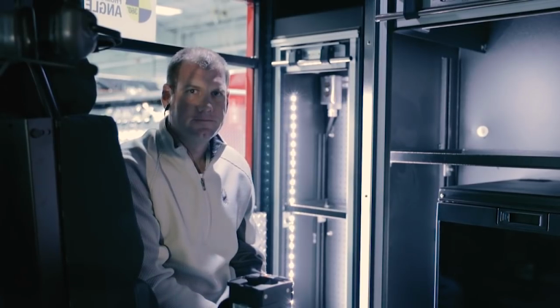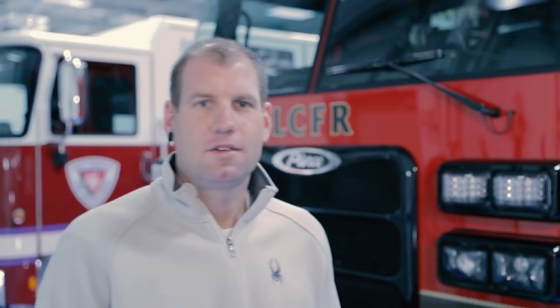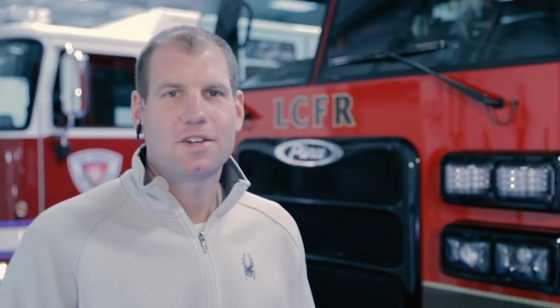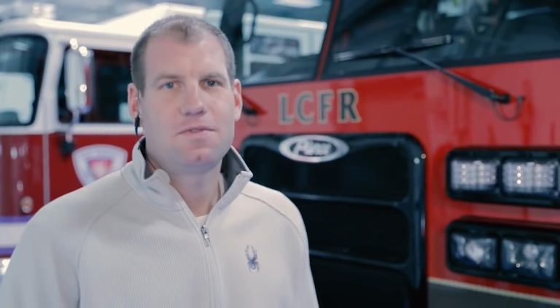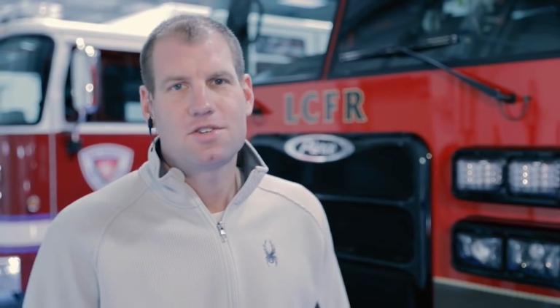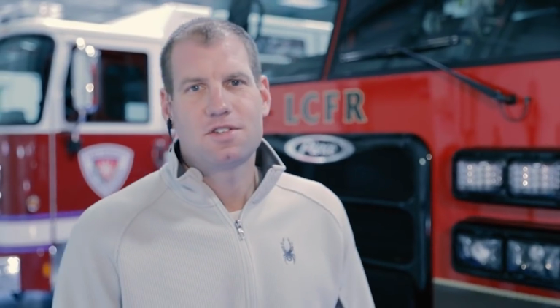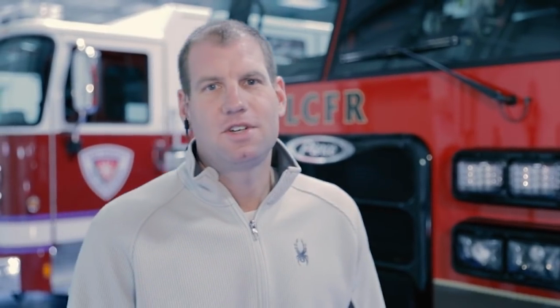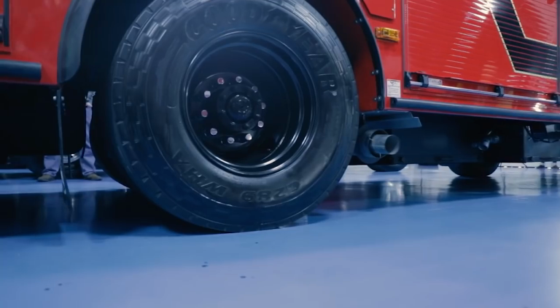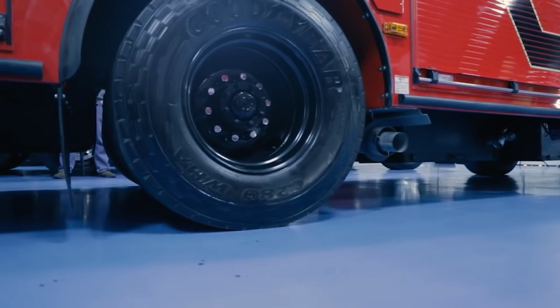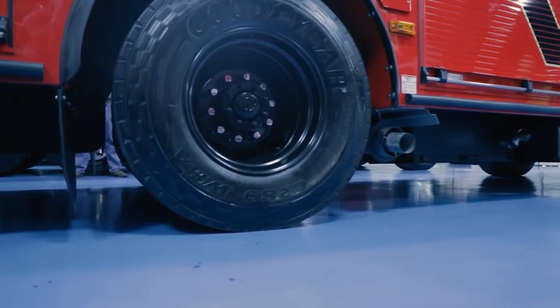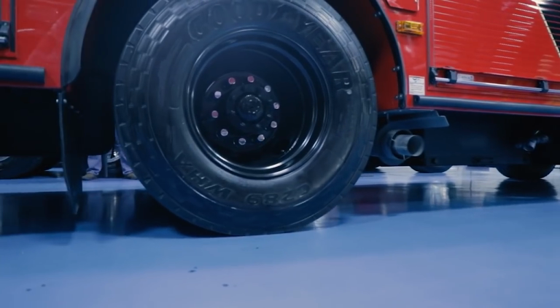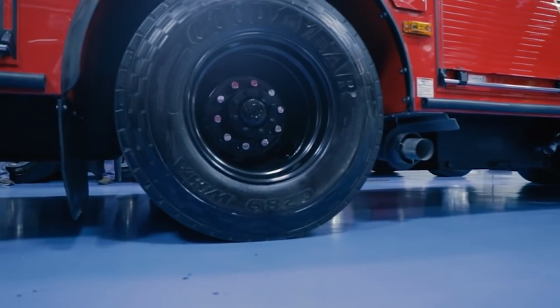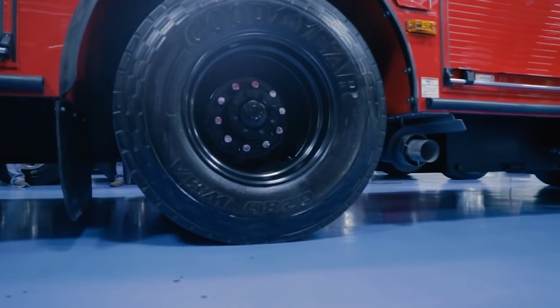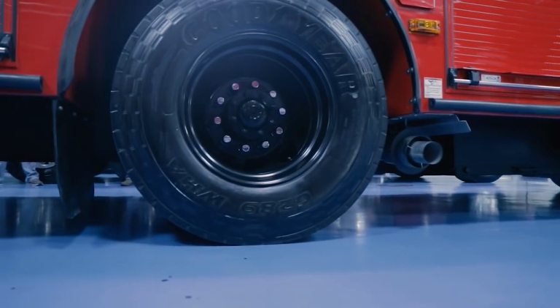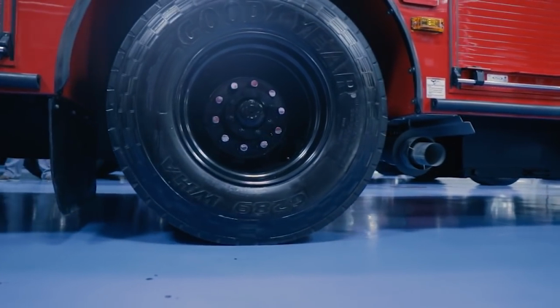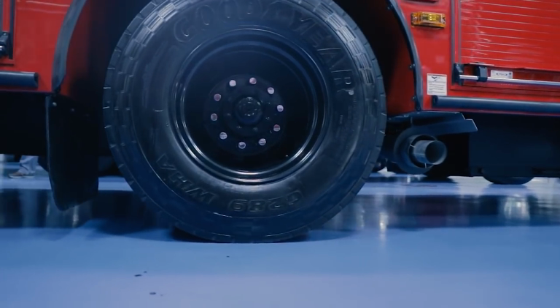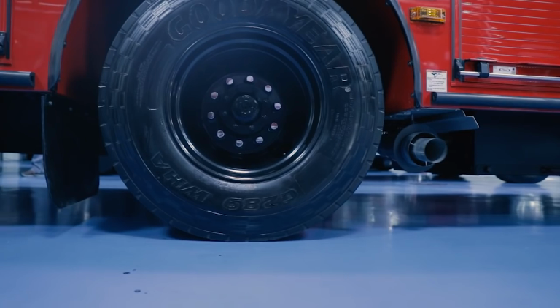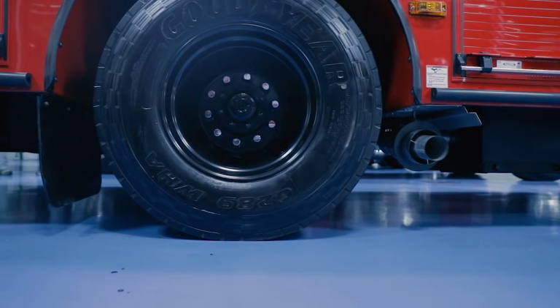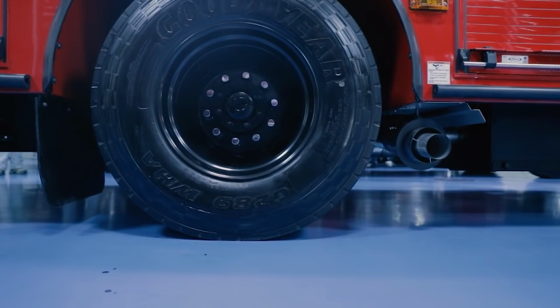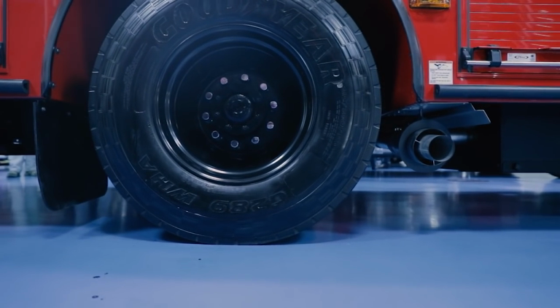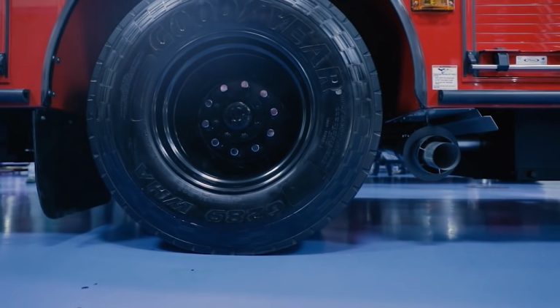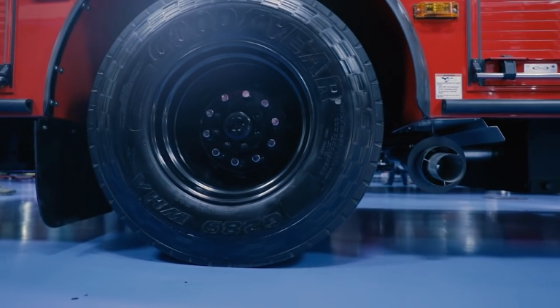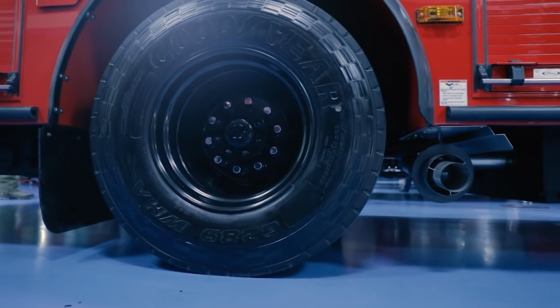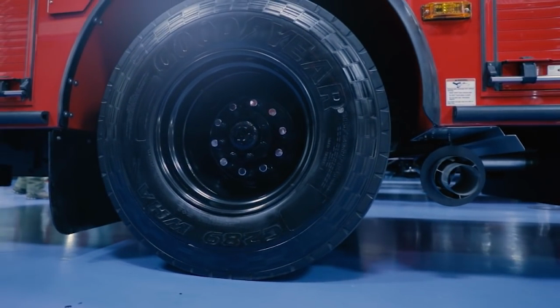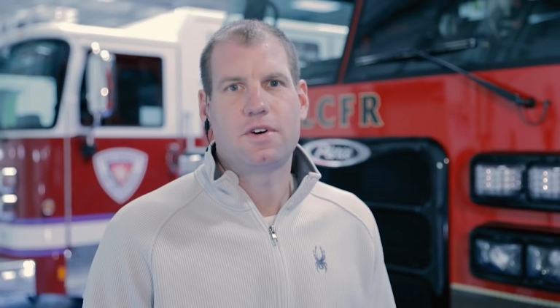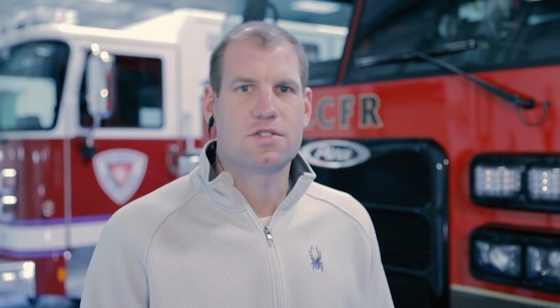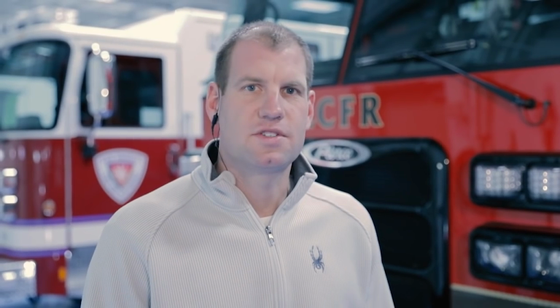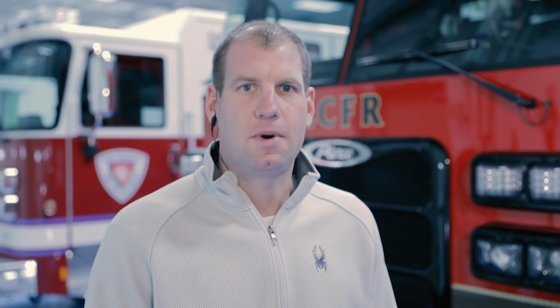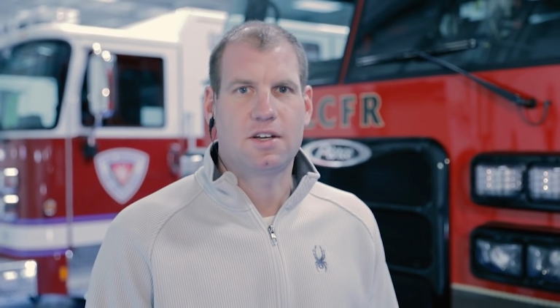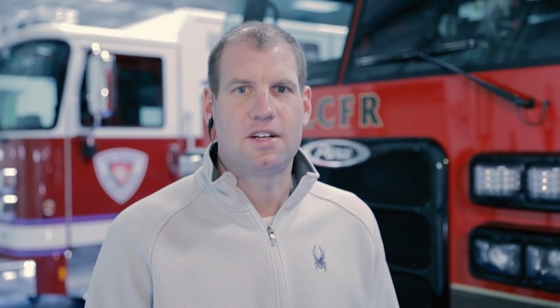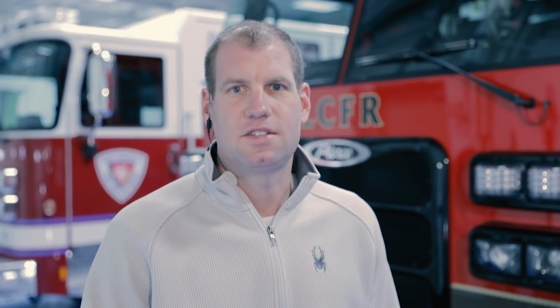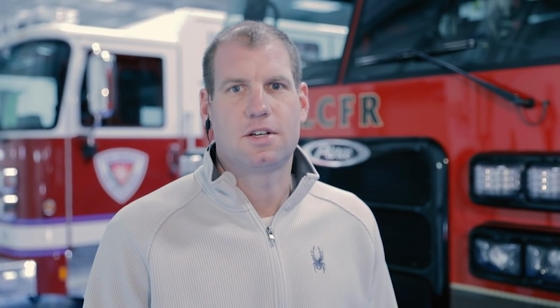Another key feature of this vehicle is a short wheelbase which makes access into our narrow driveways, streets, and parking lots easier.